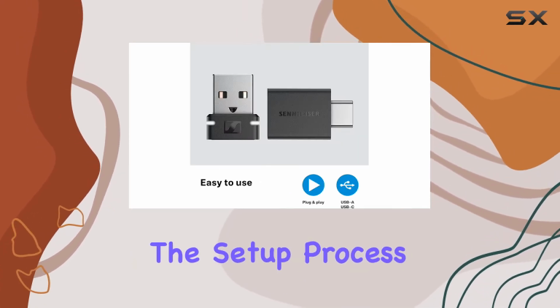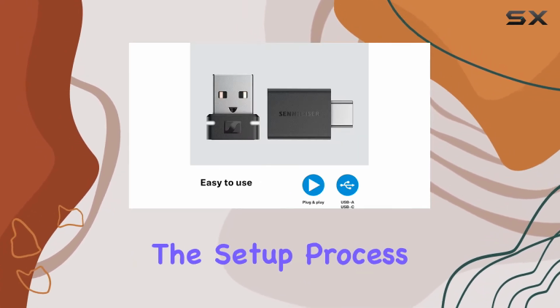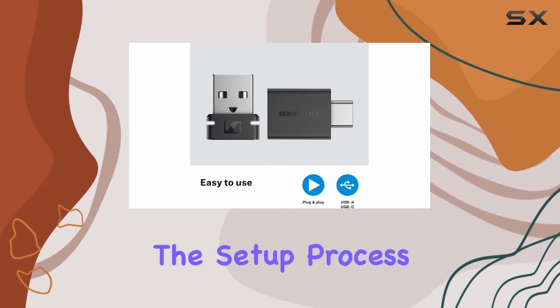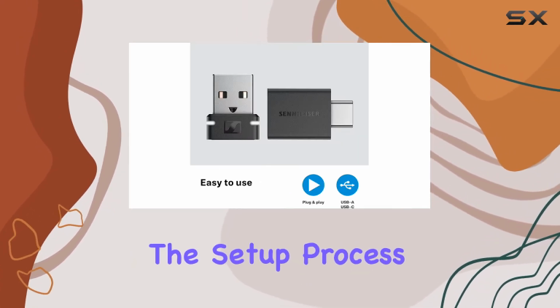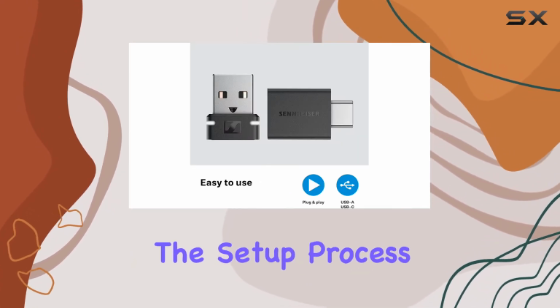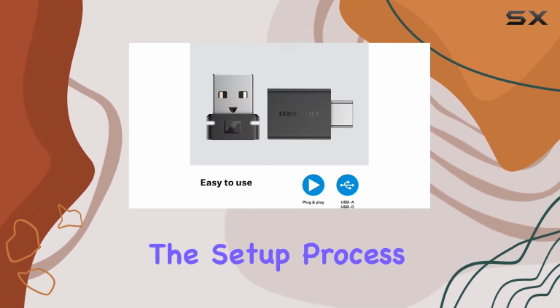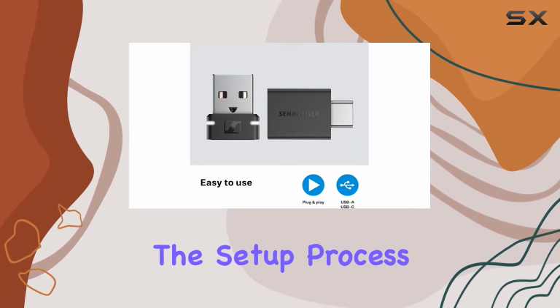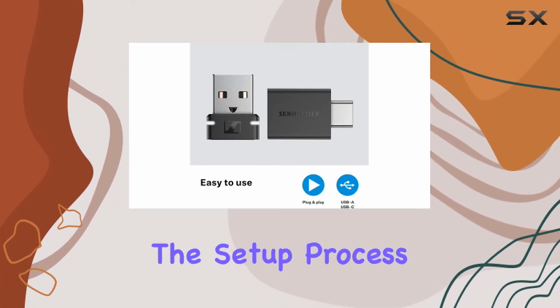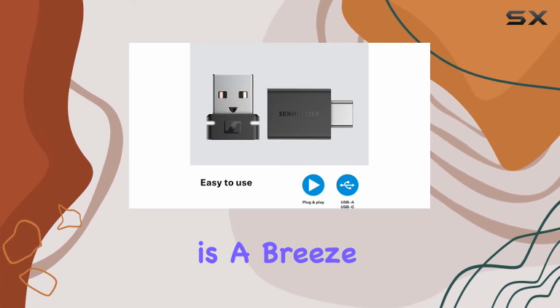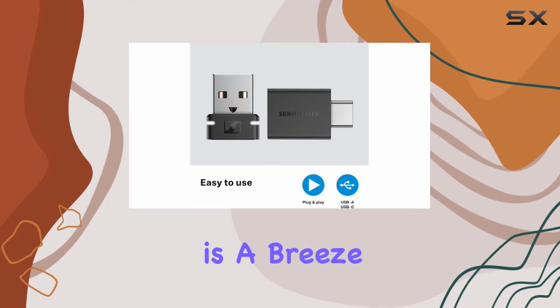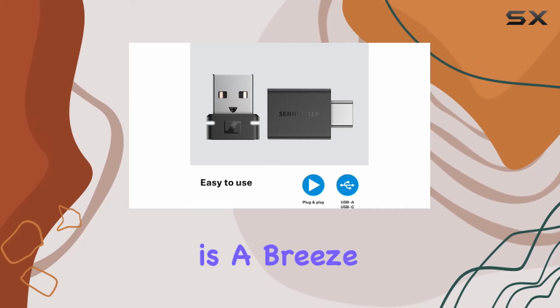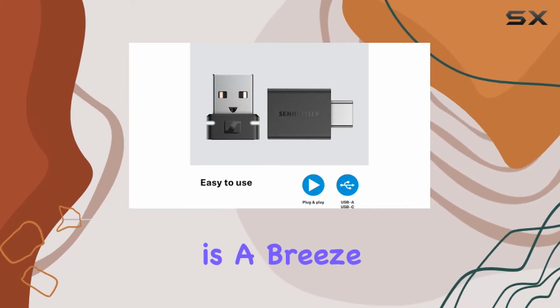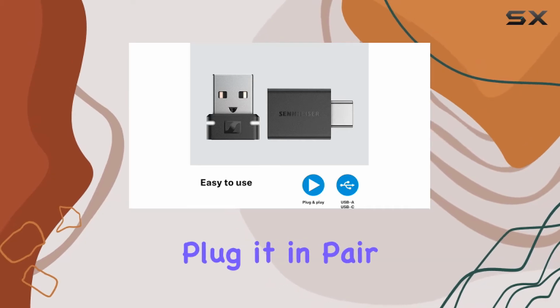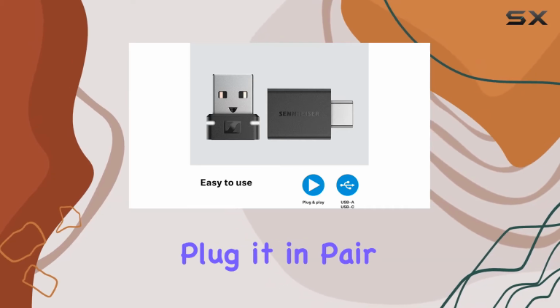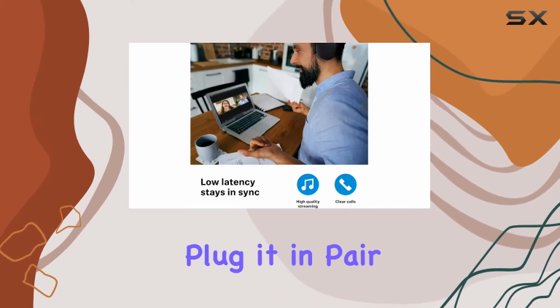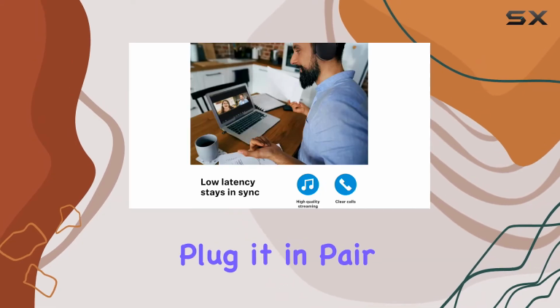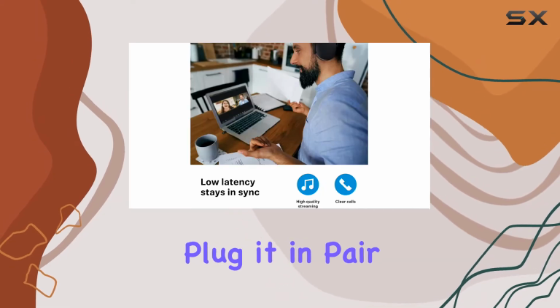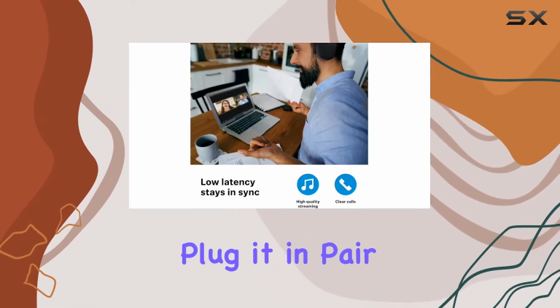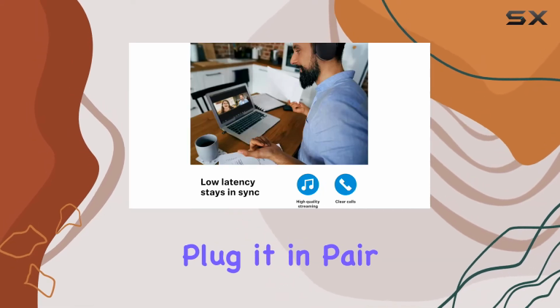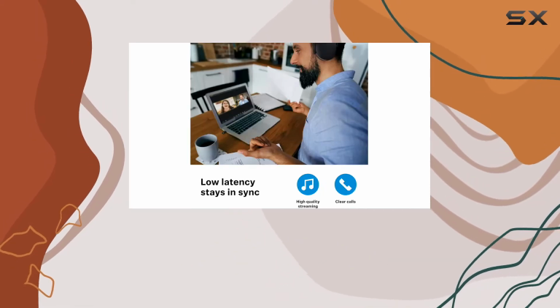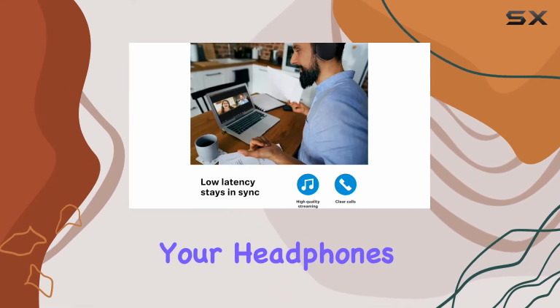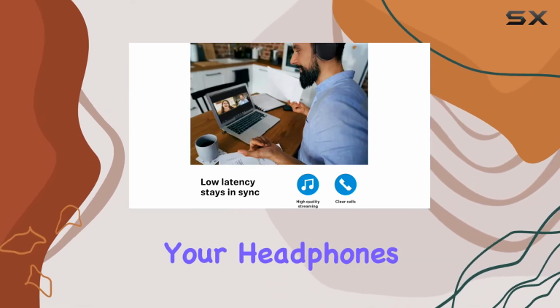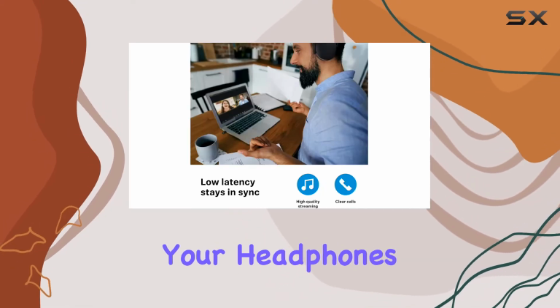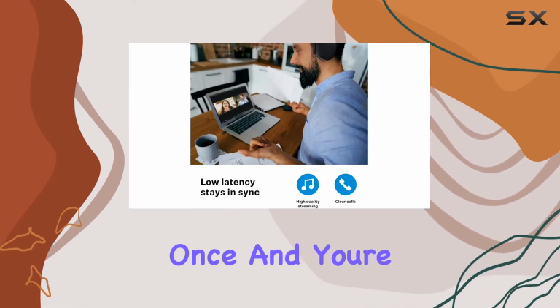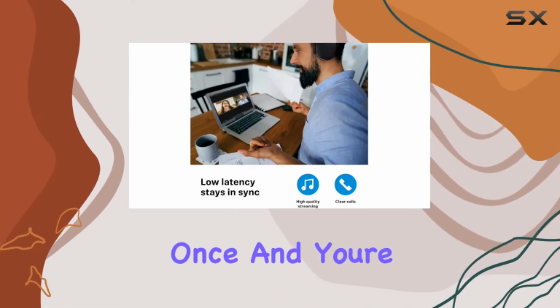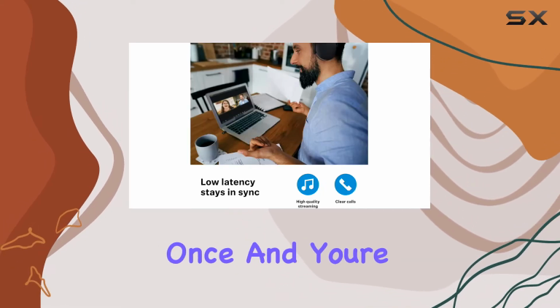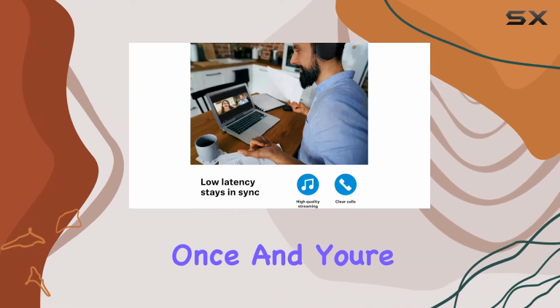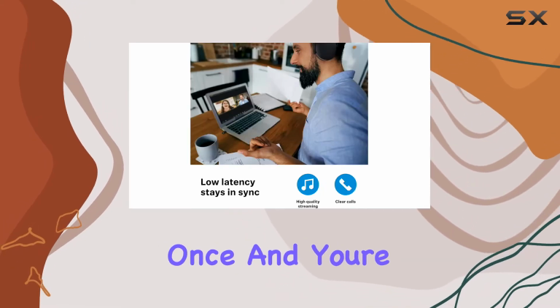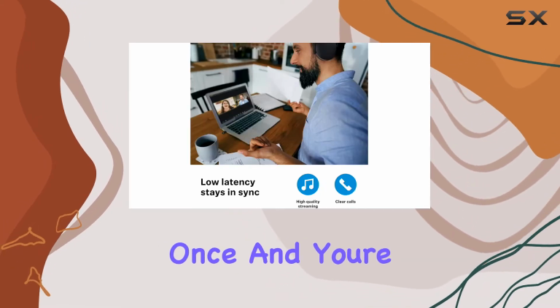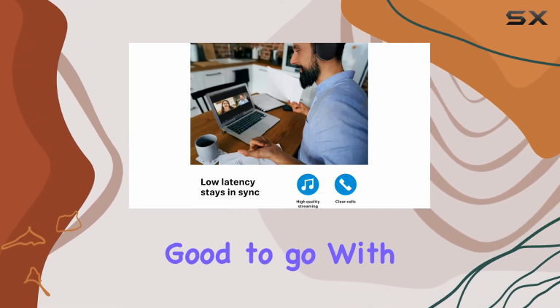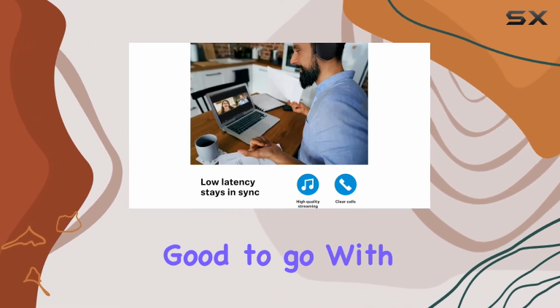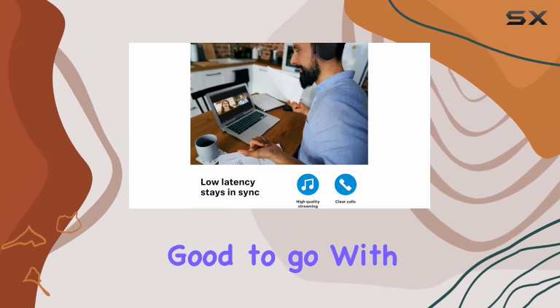The setup process is a breeze — plug it in, pair your headphones once, and you're good to go.